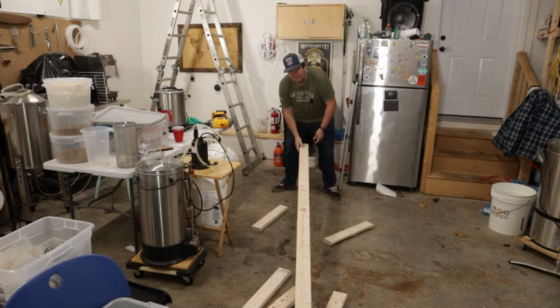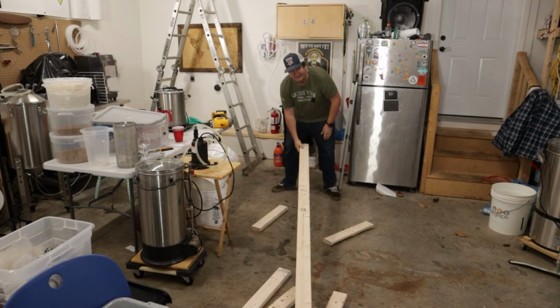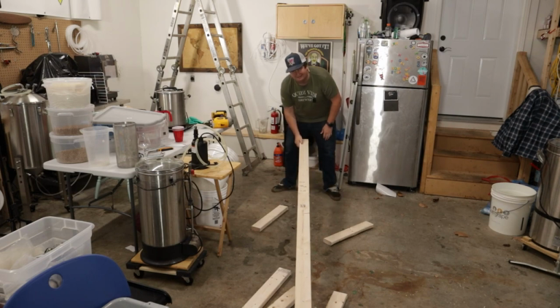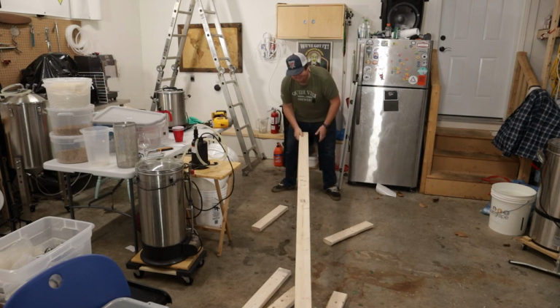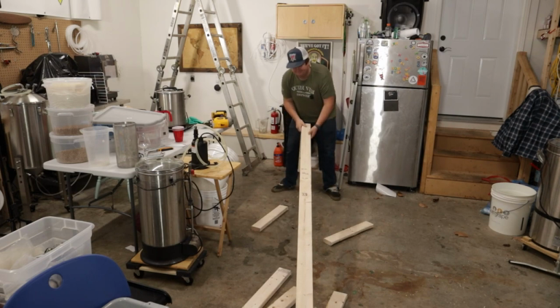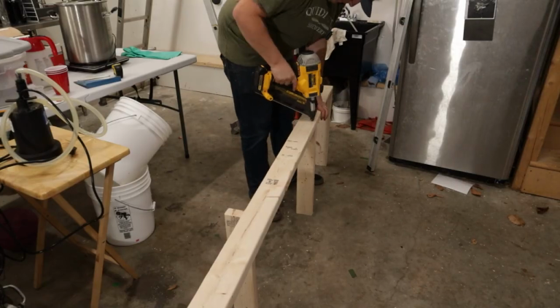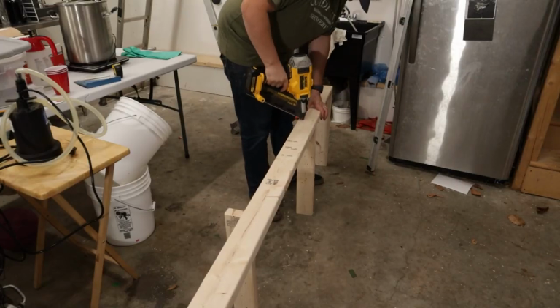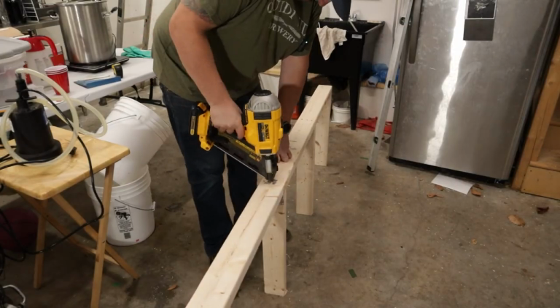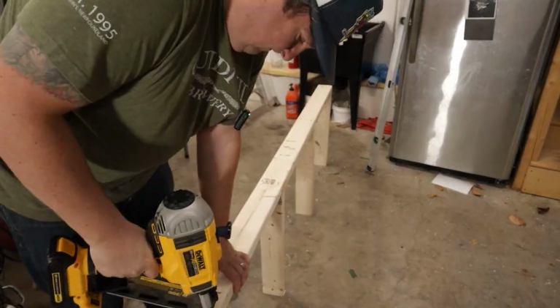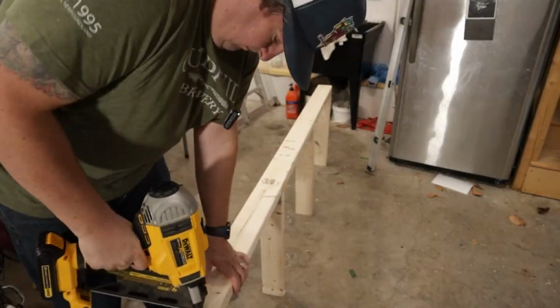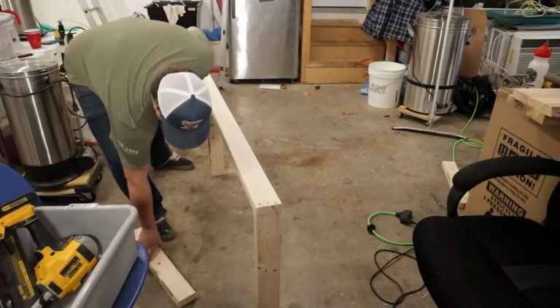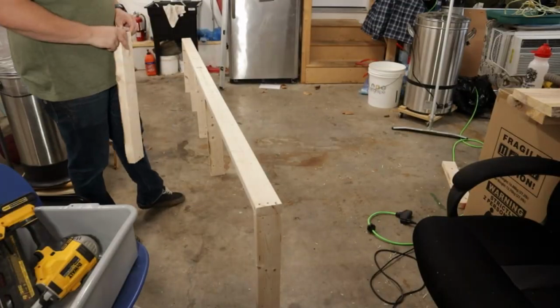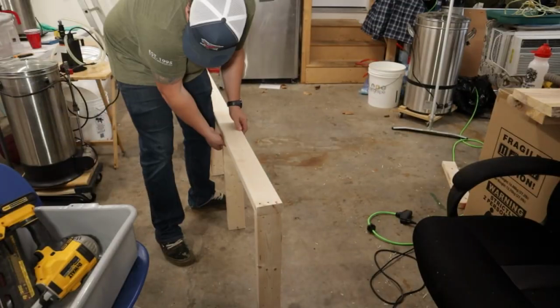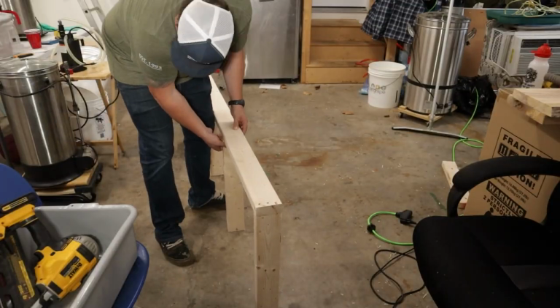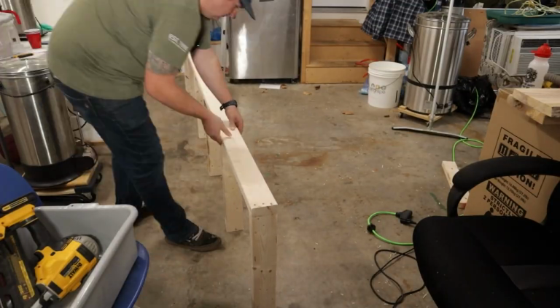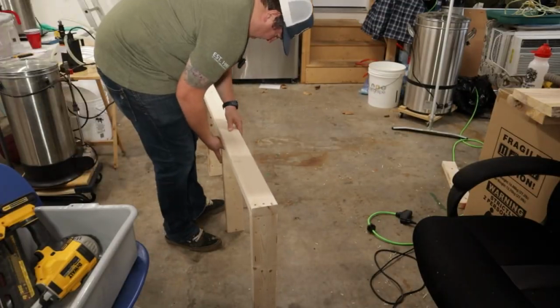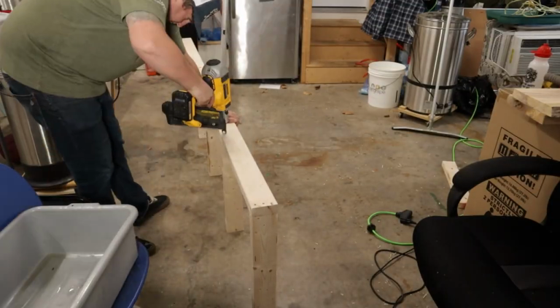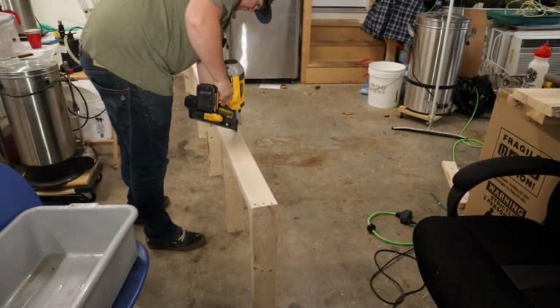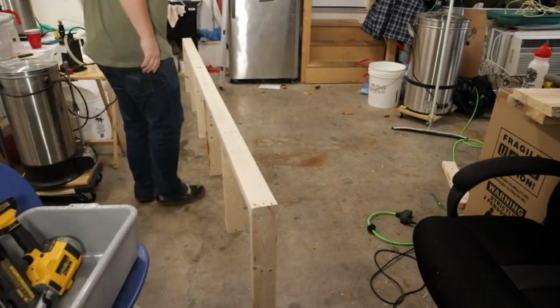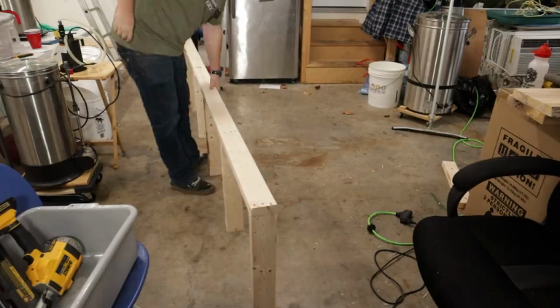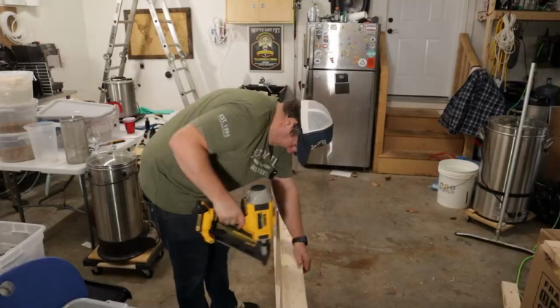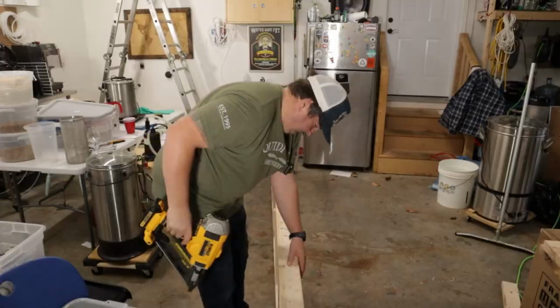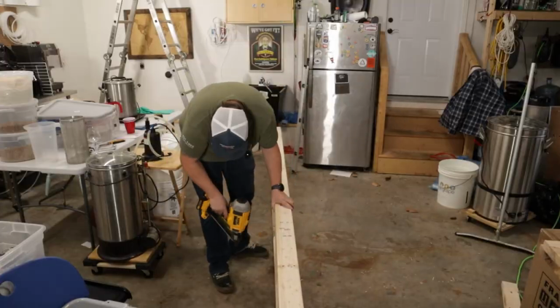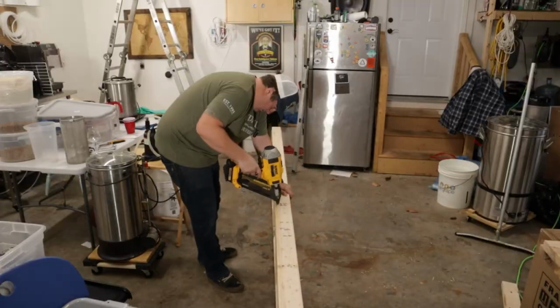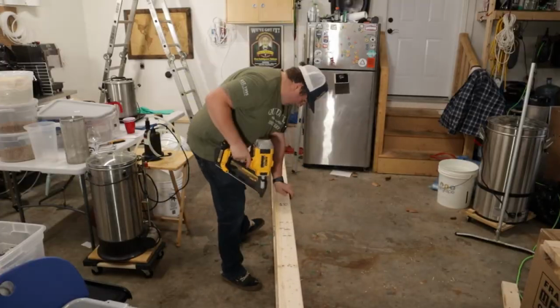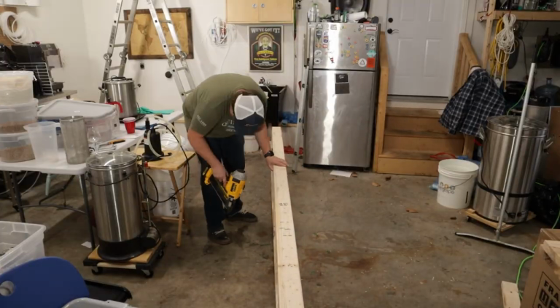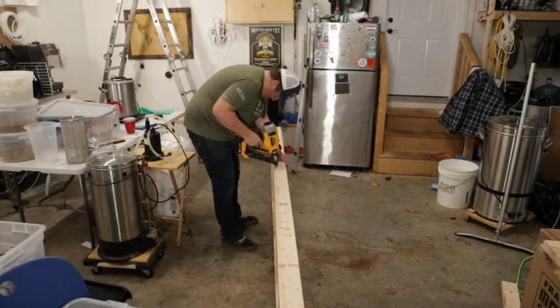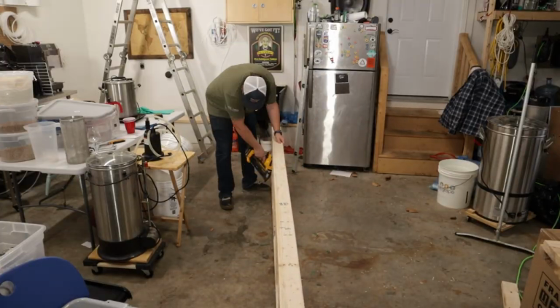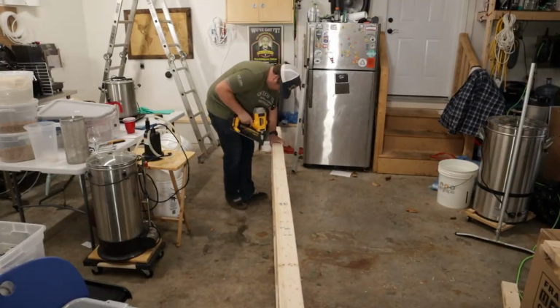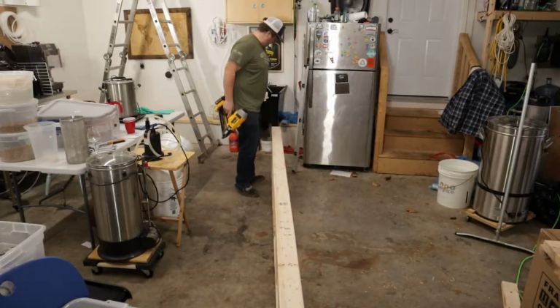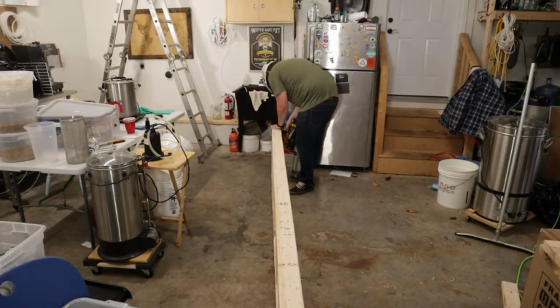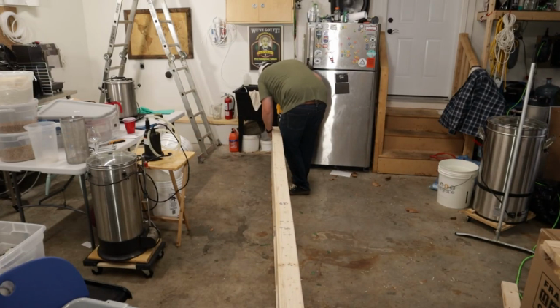One down. Basically just building a box — two foot by ten foot, with a few braces in the middle. Two by fours are overkill, but it will hold sturdy.